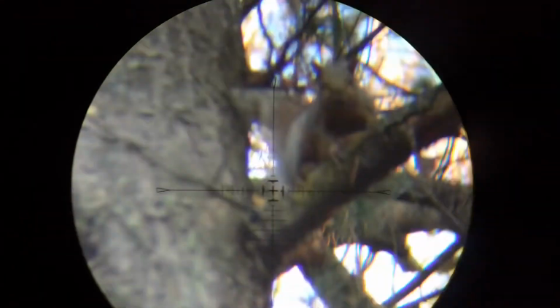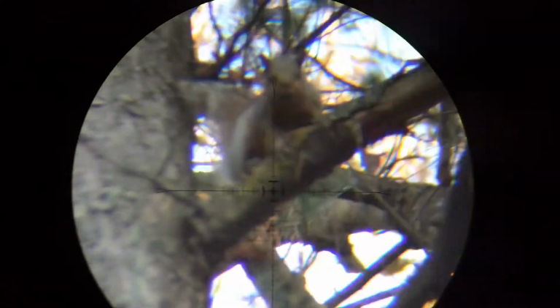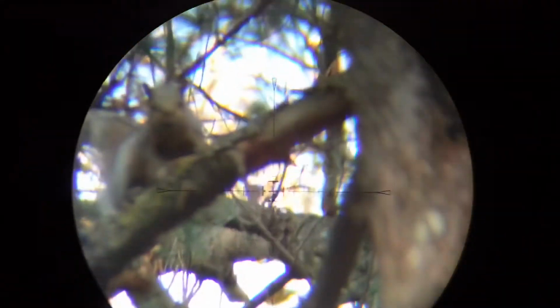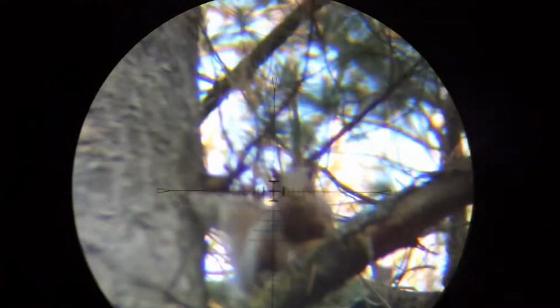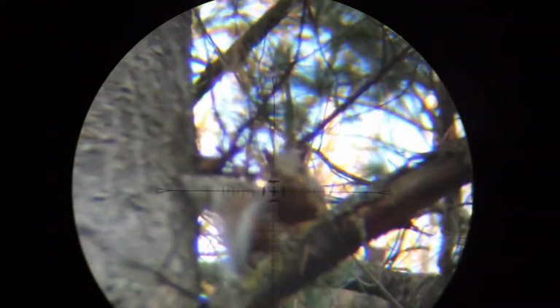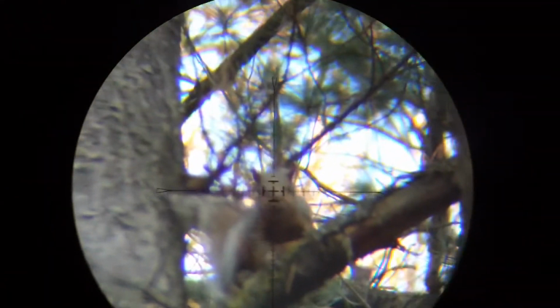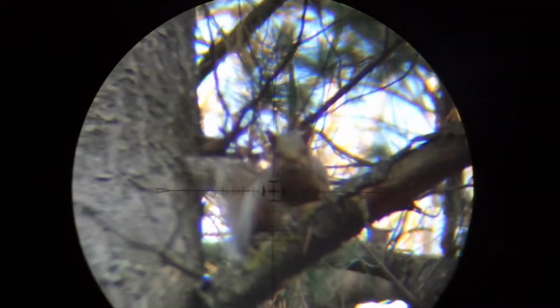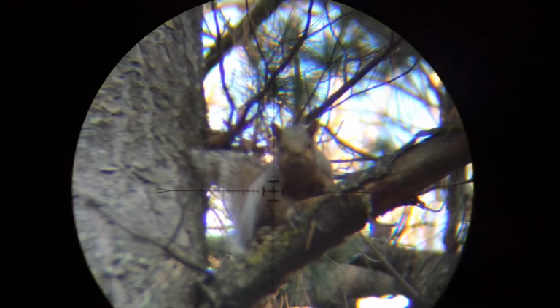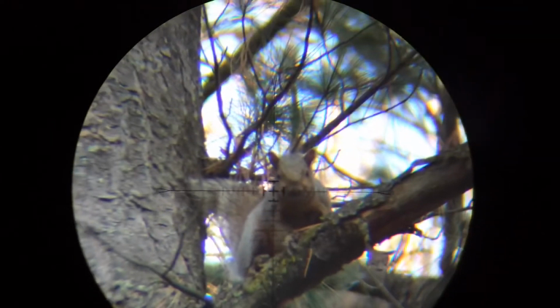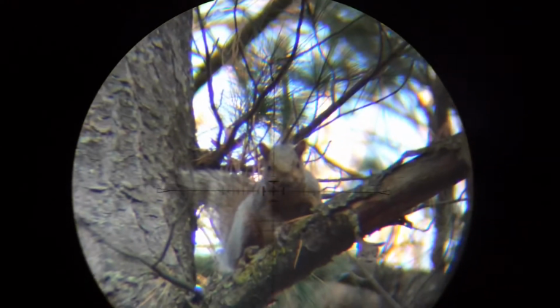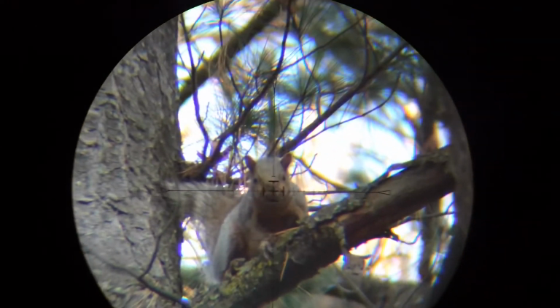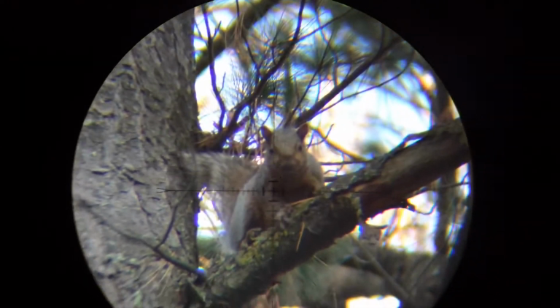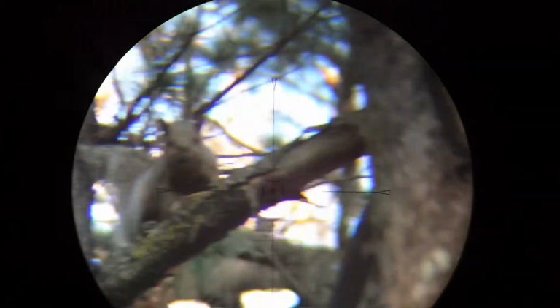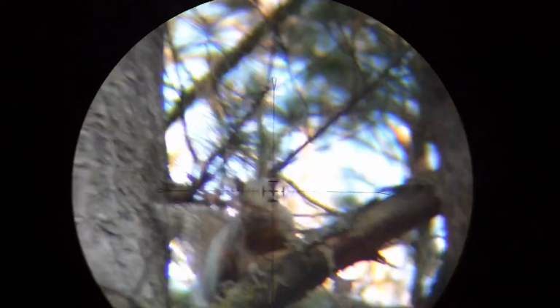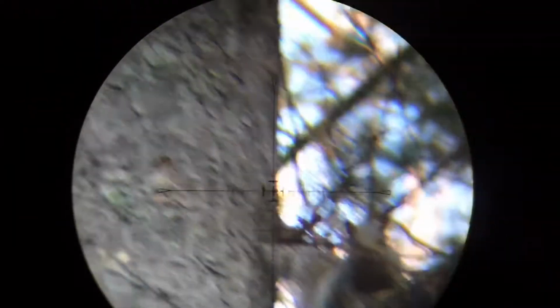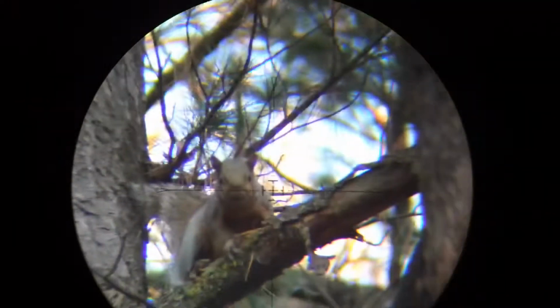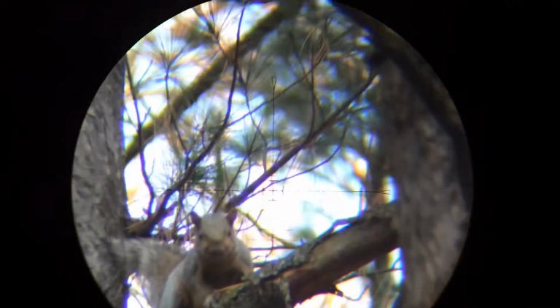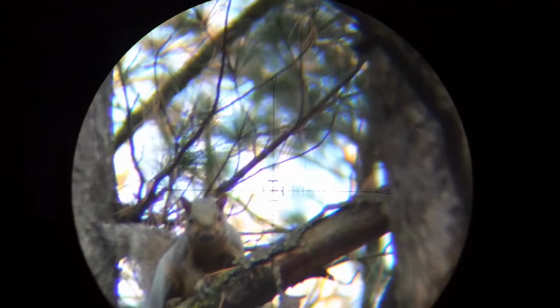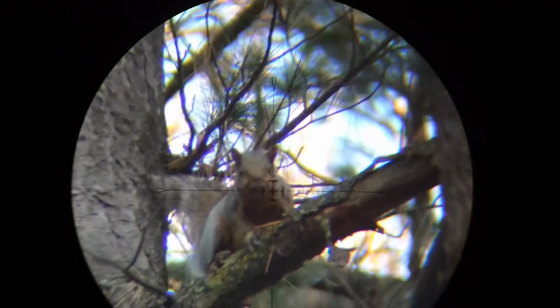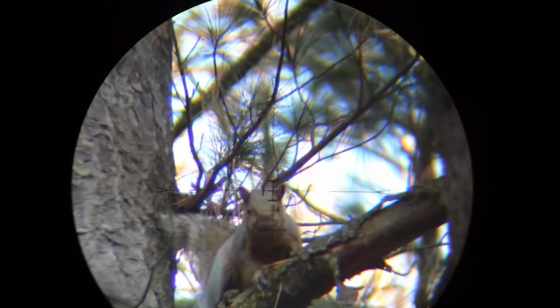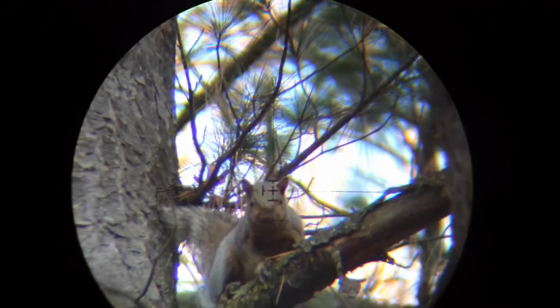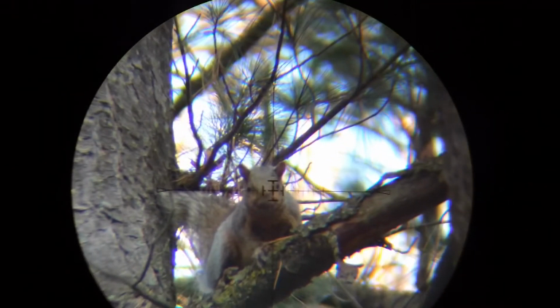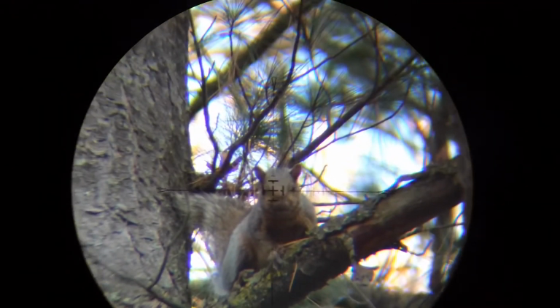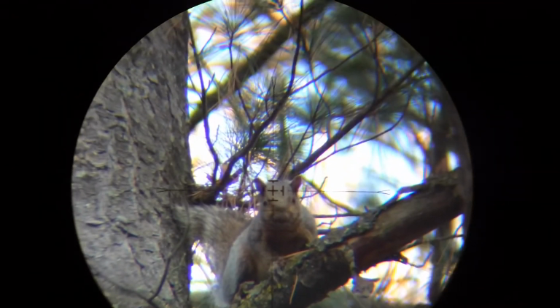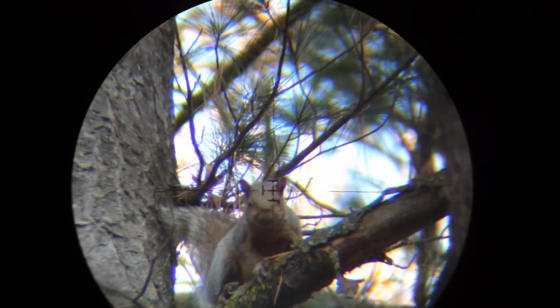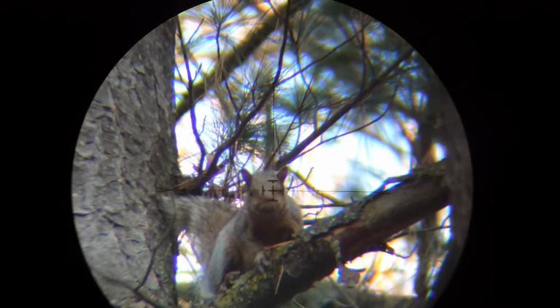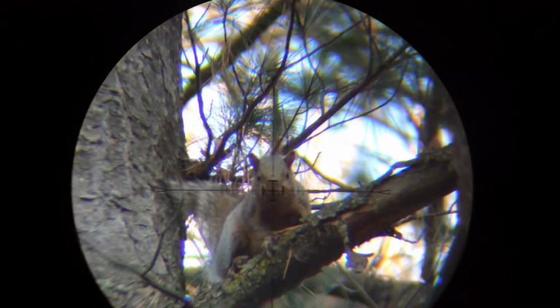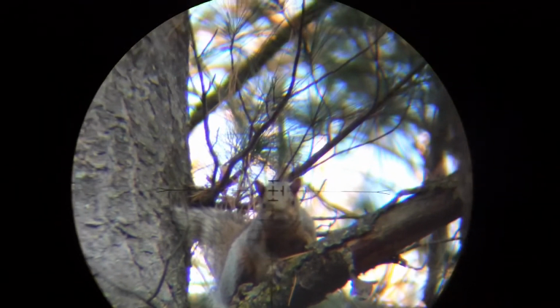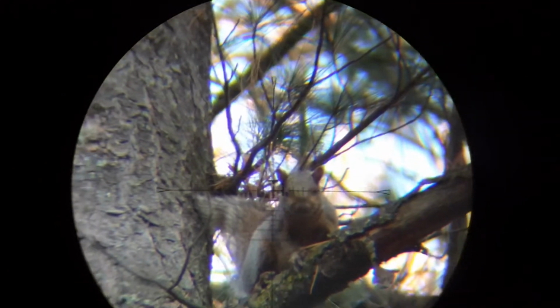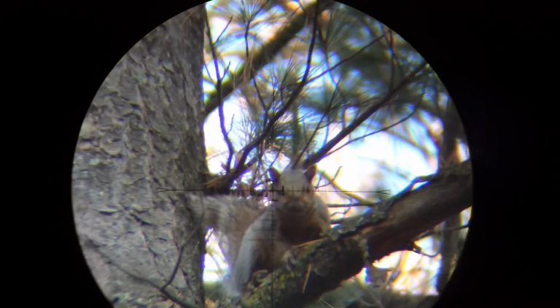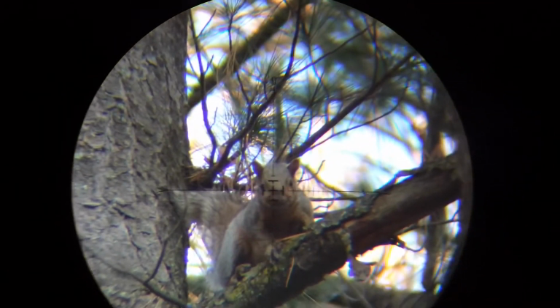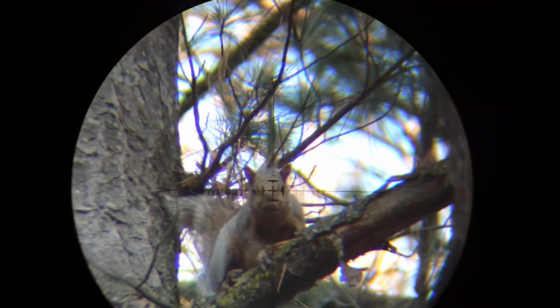She presented me with one of those tricky shots where the vertical distance is actually greater than the horizontal distance.